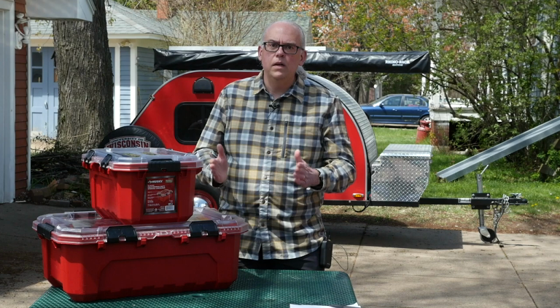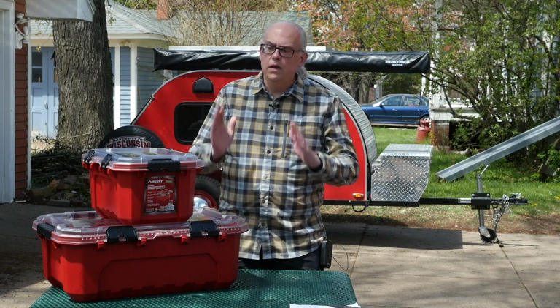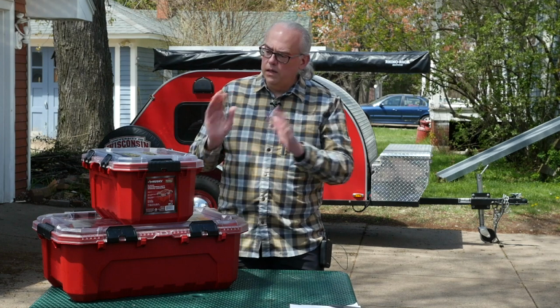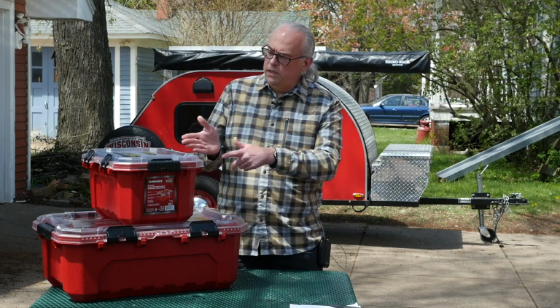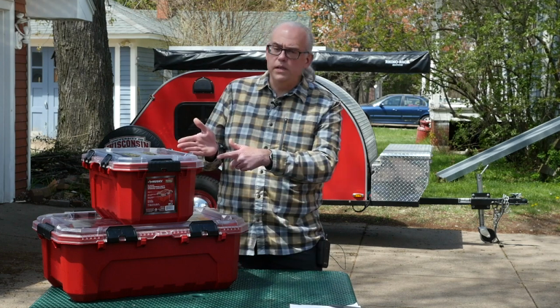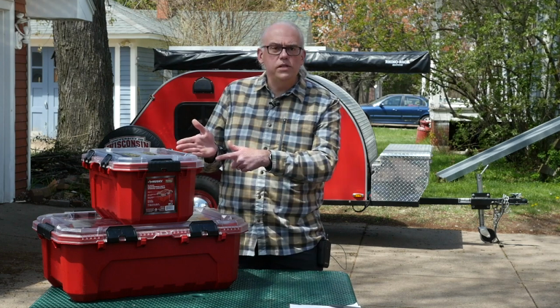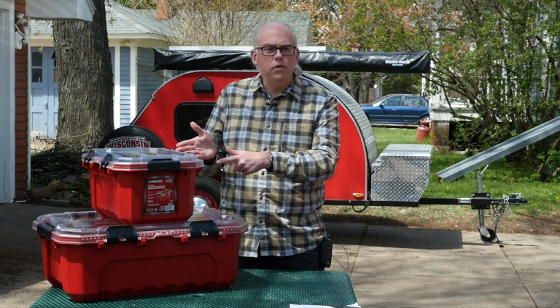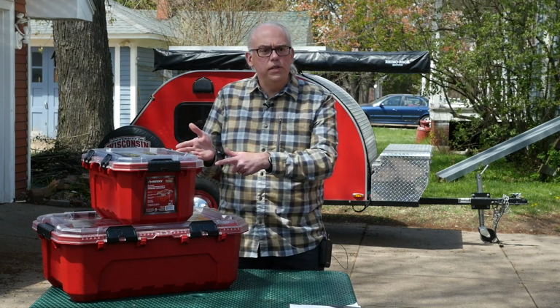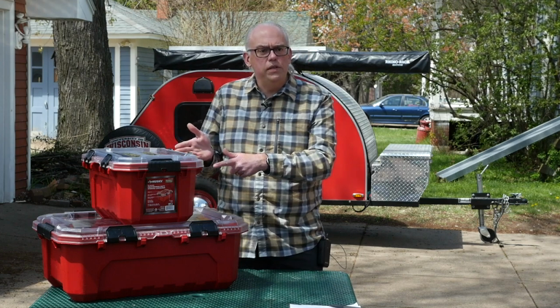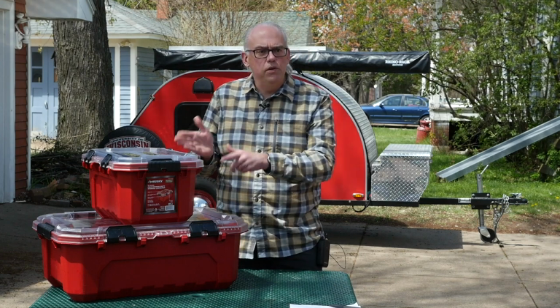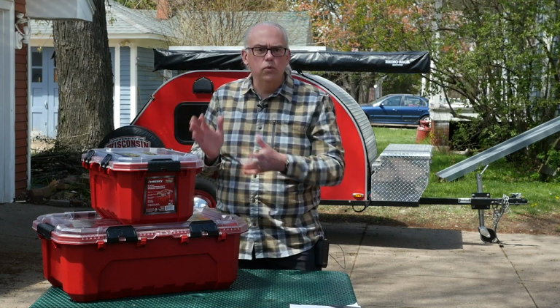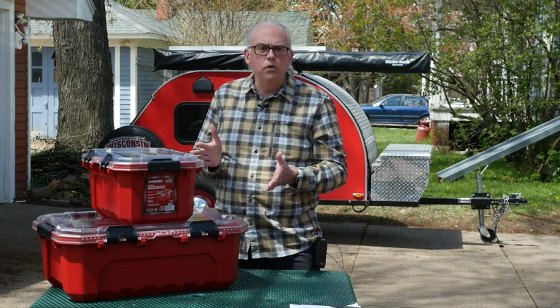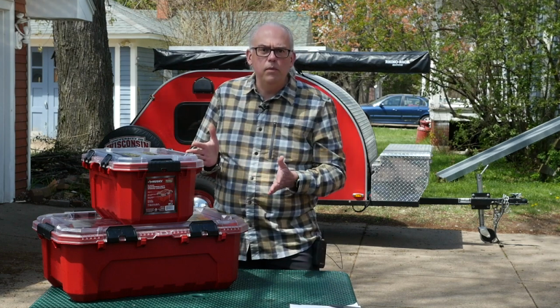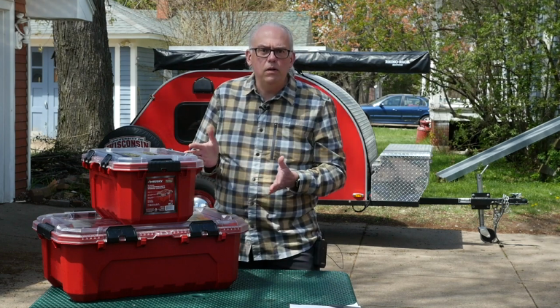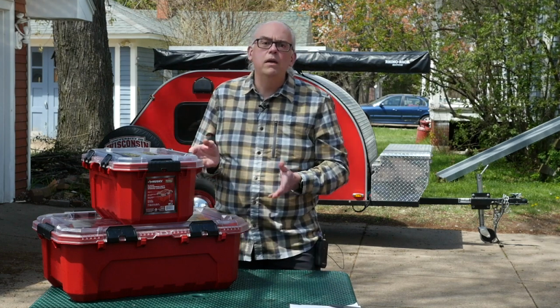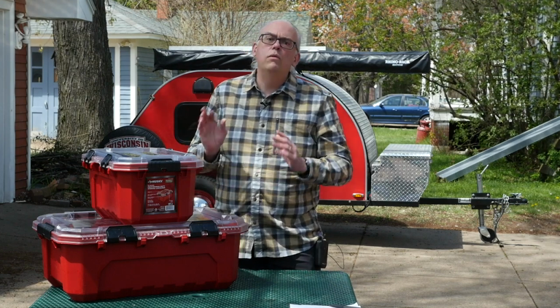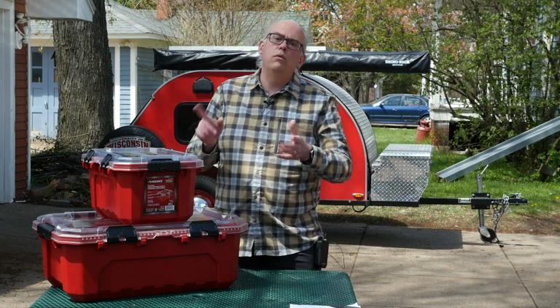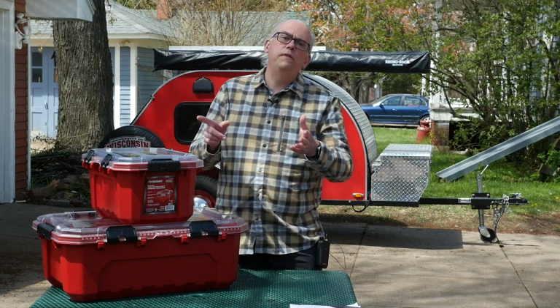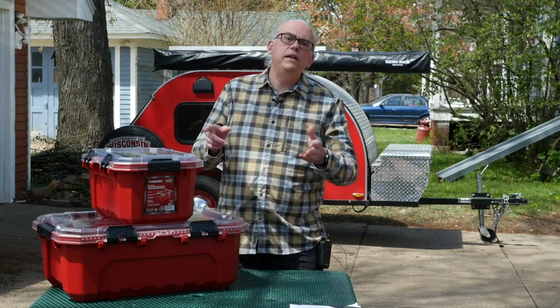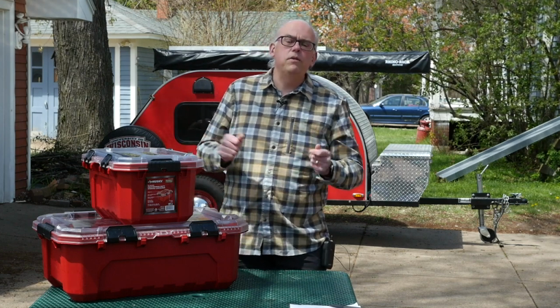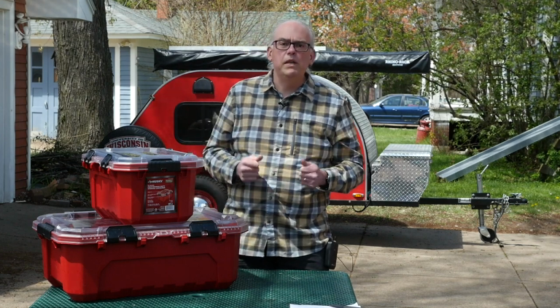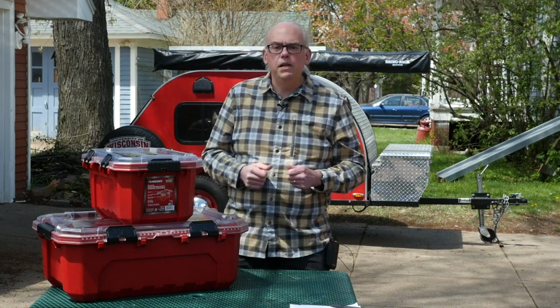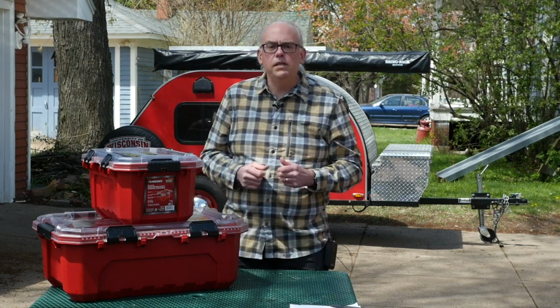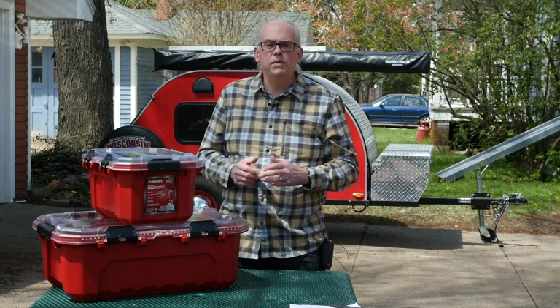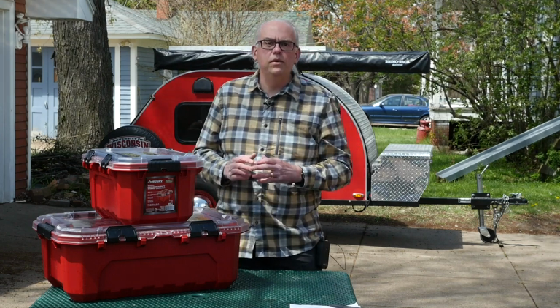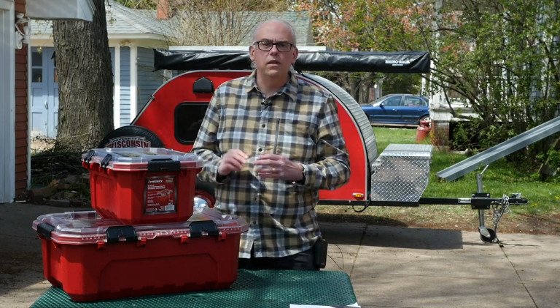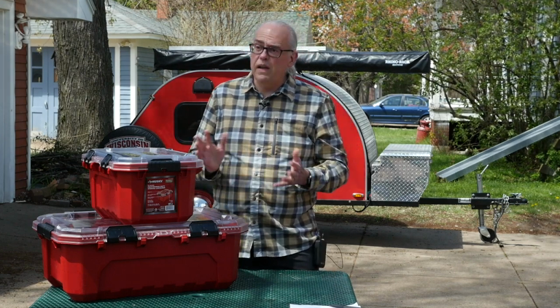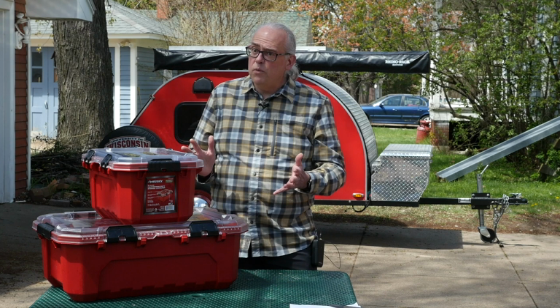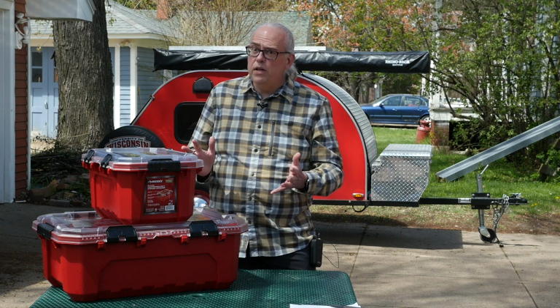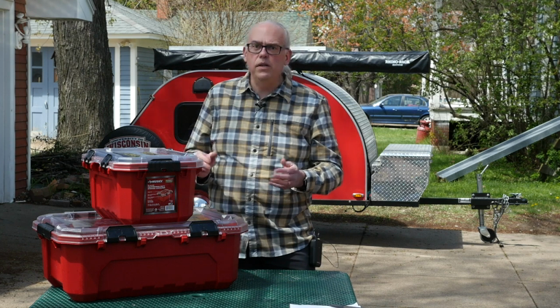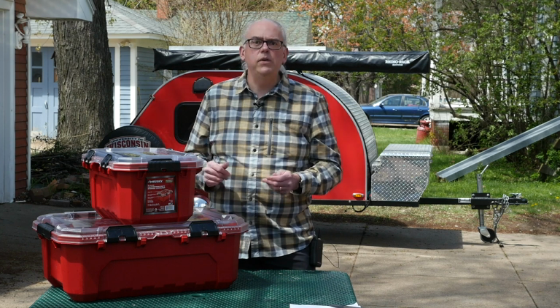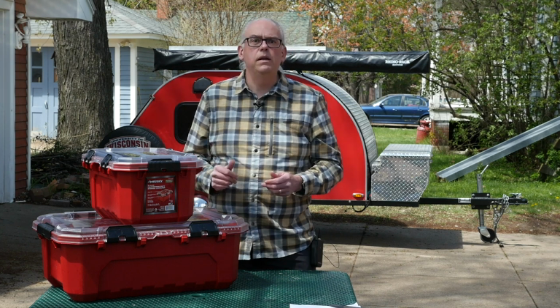Is this the next storage container to rule them all? We'll find out in the next episode of Ham Radio Q&A.